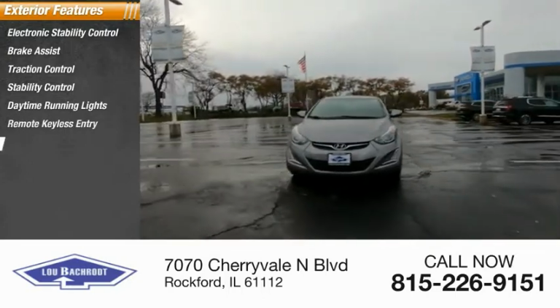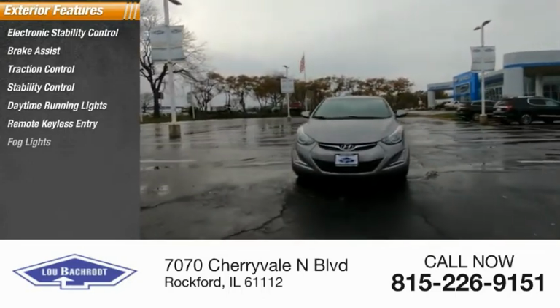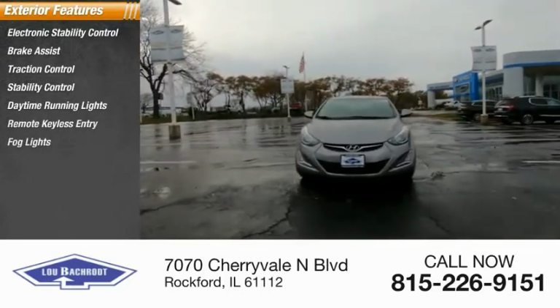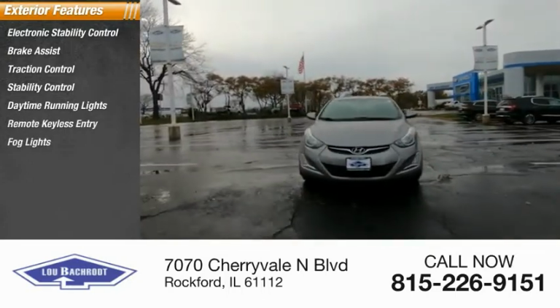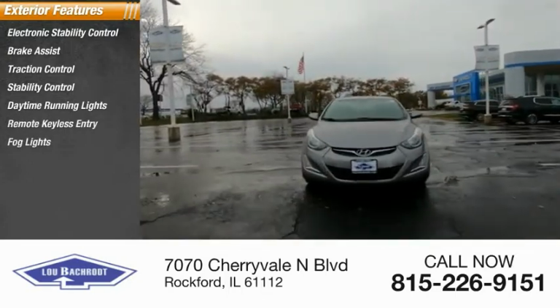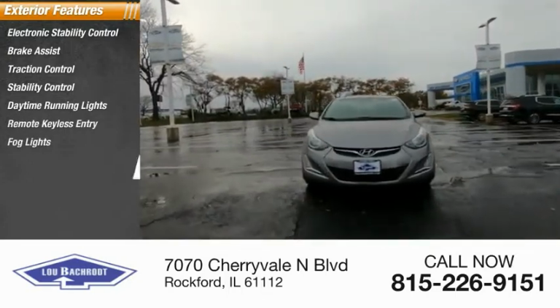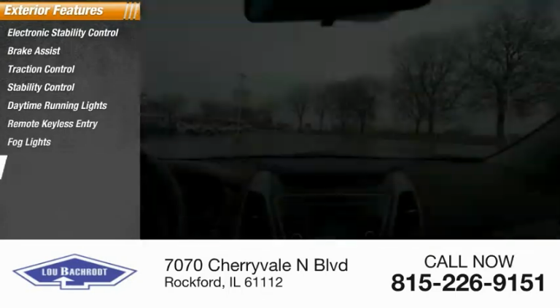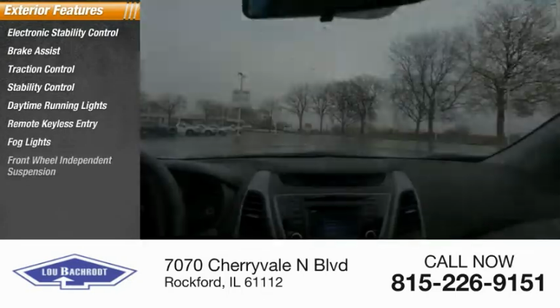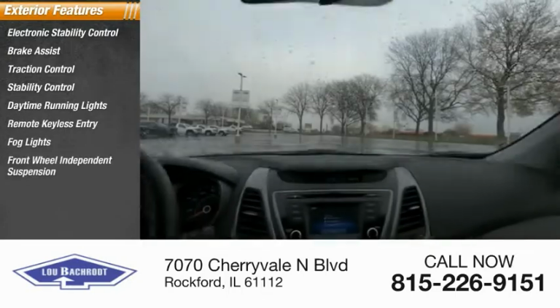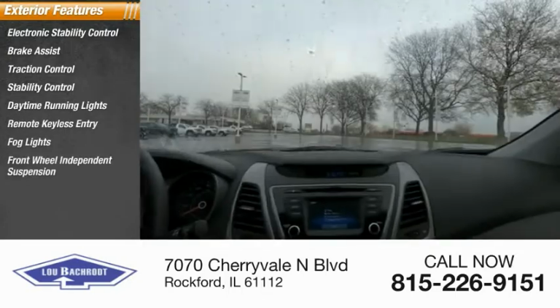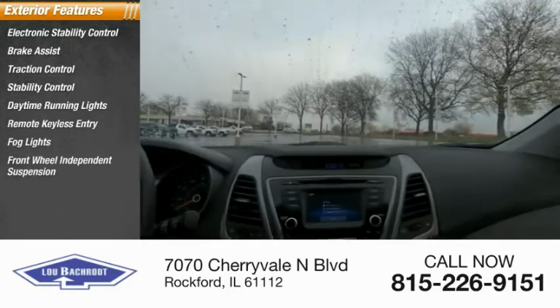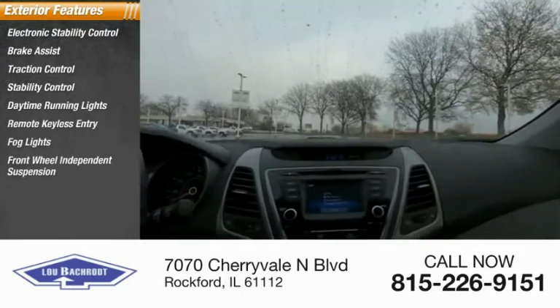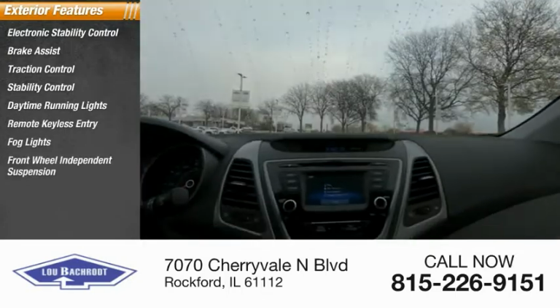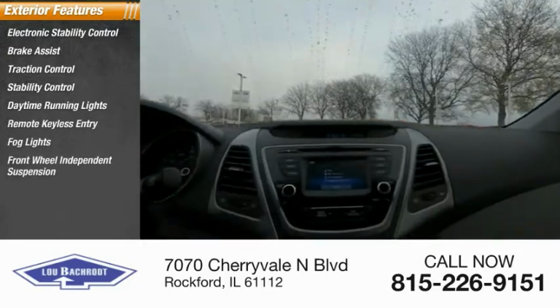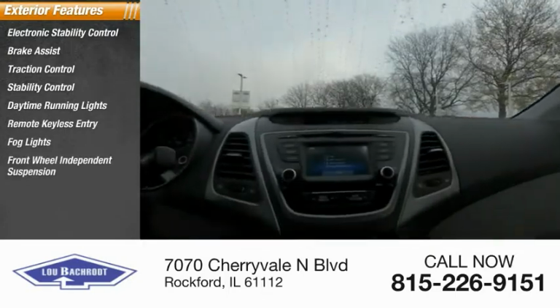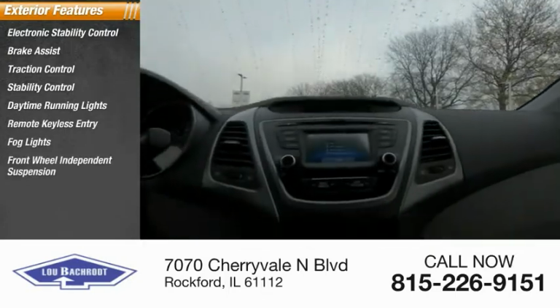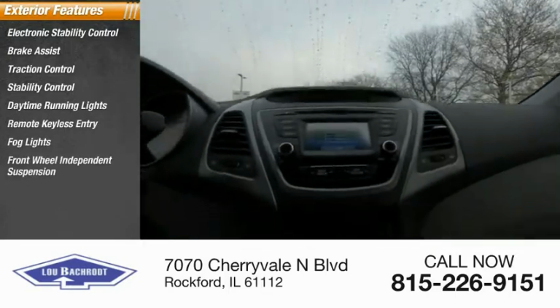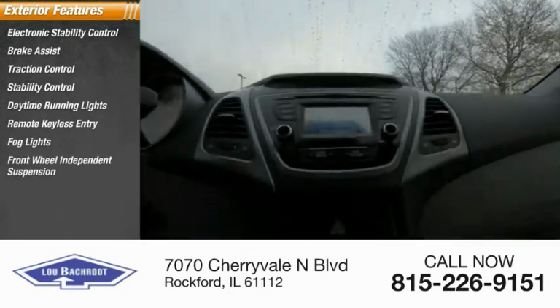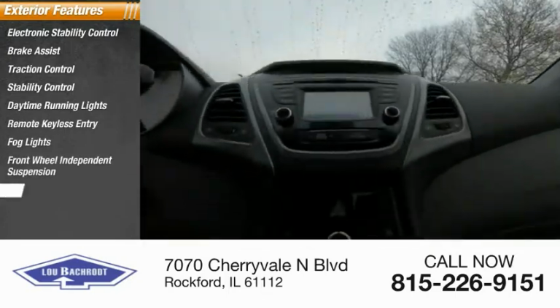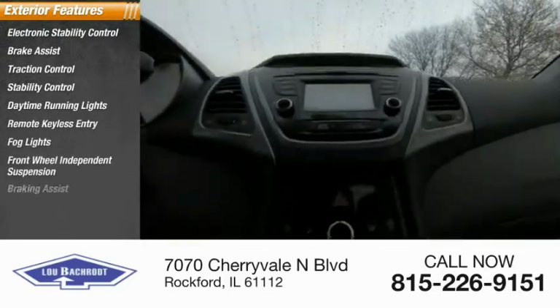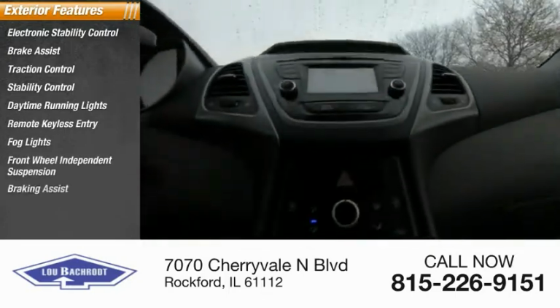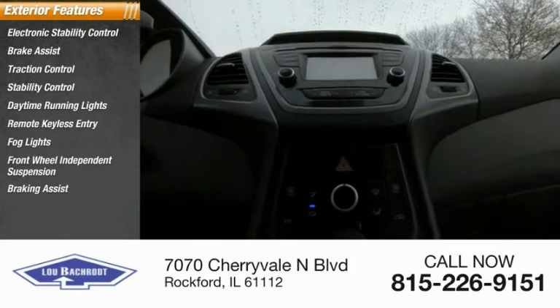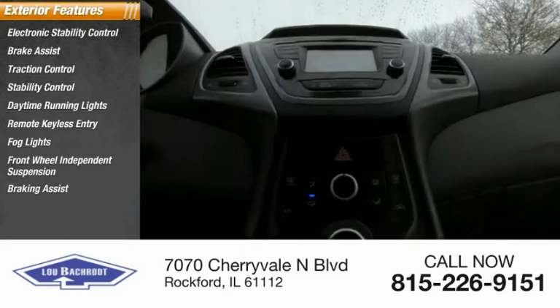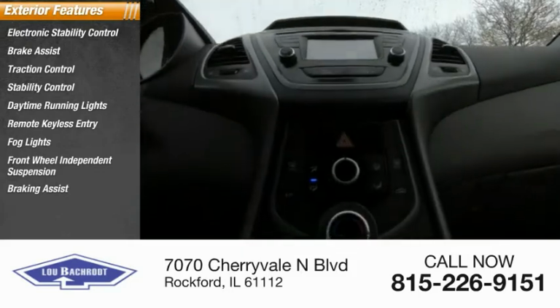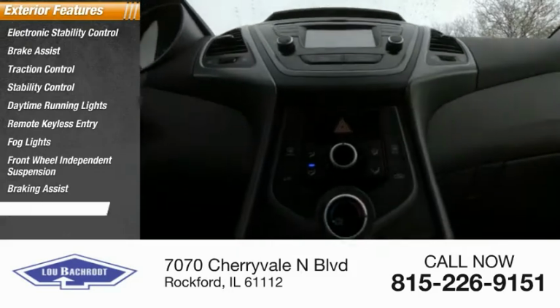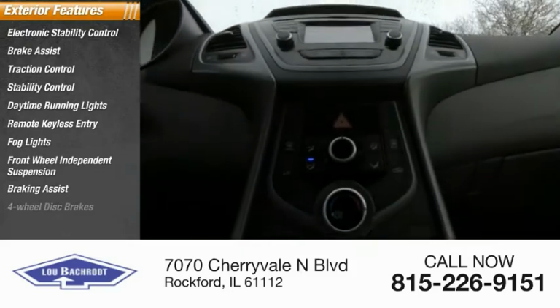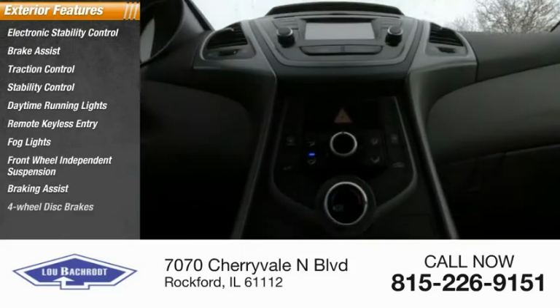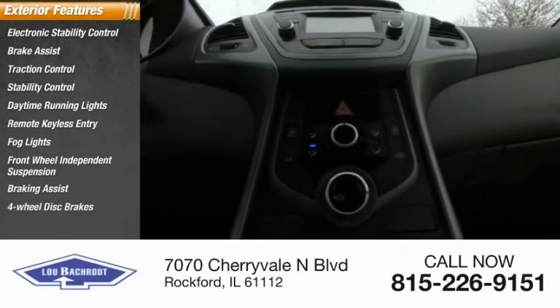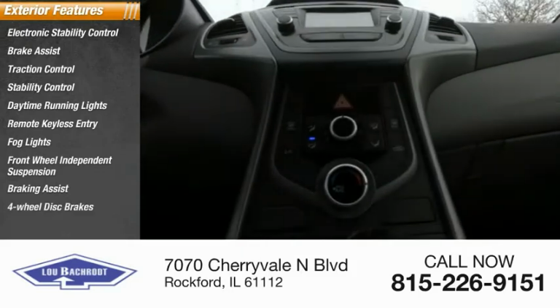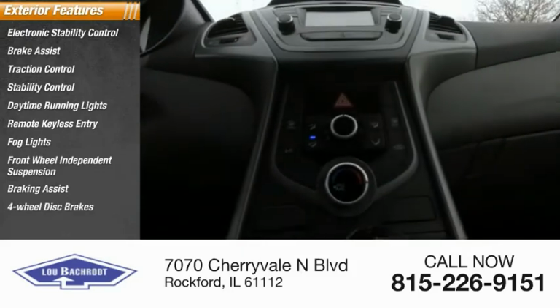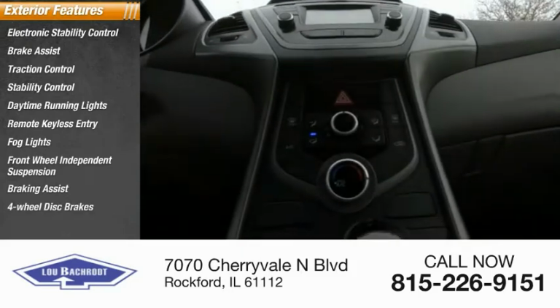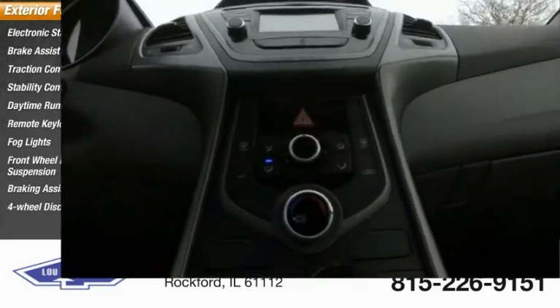Additional features include fog lights, front-wheel independent suspension, braking assist, and four-wheel disc brakes.